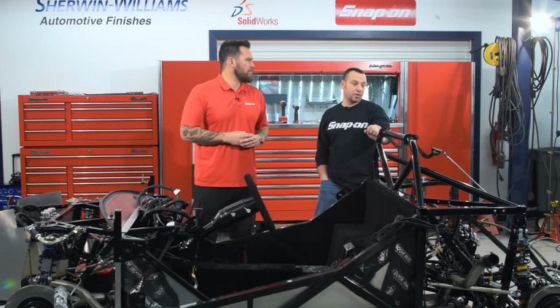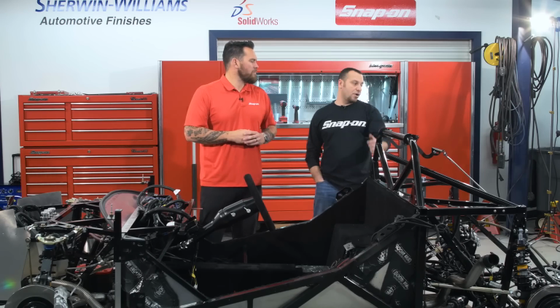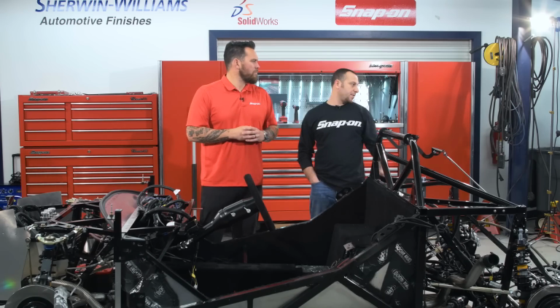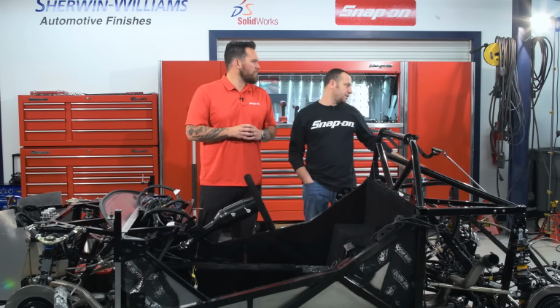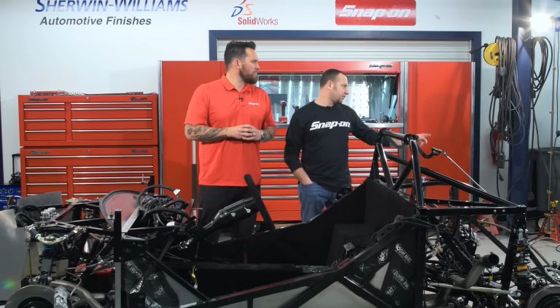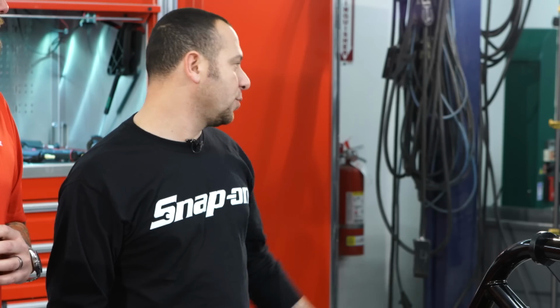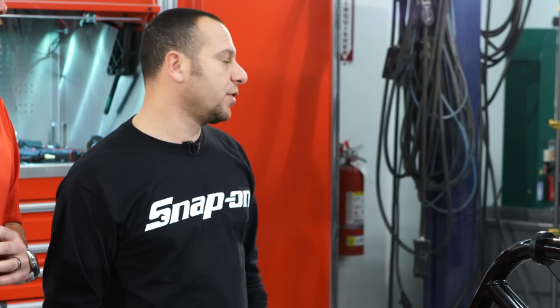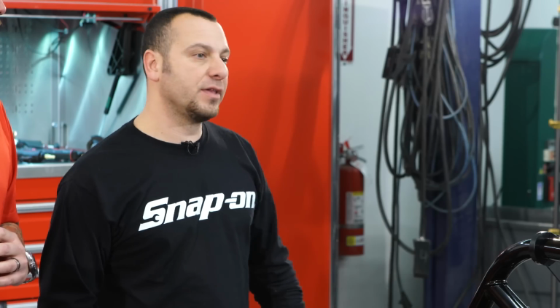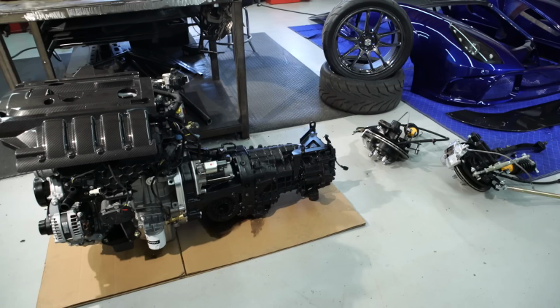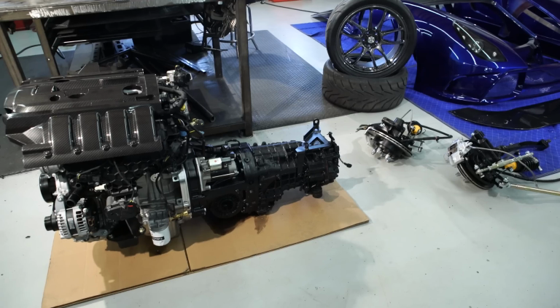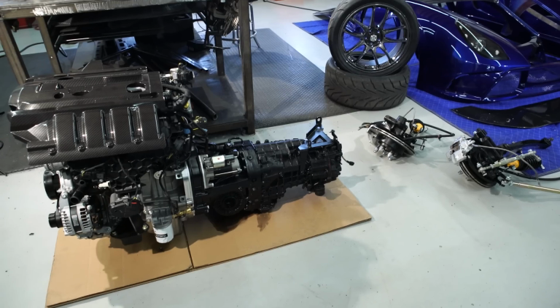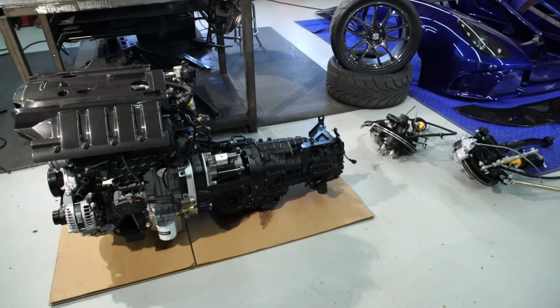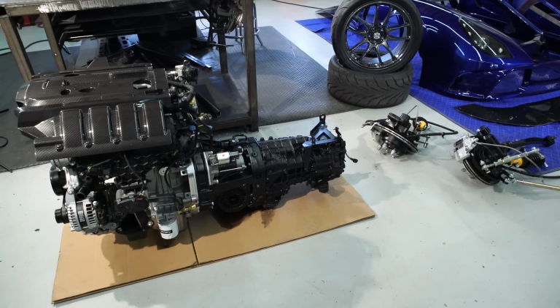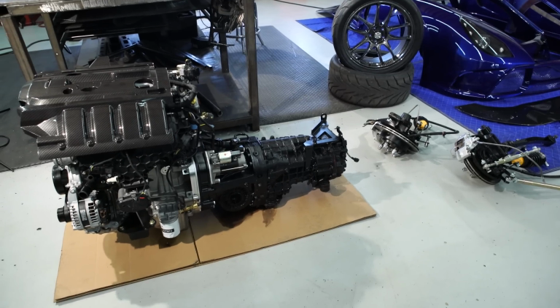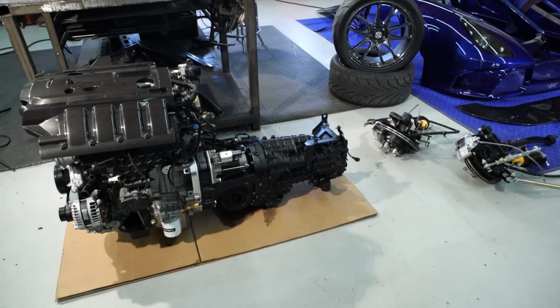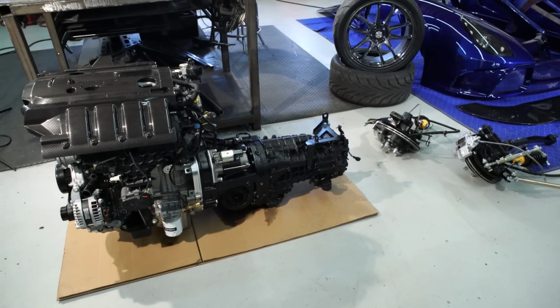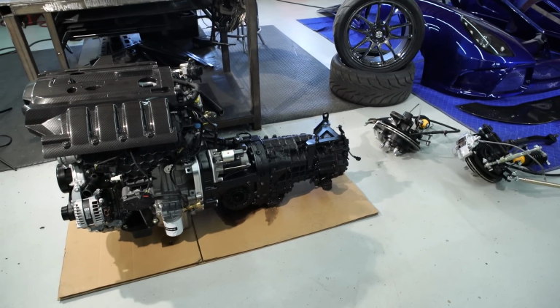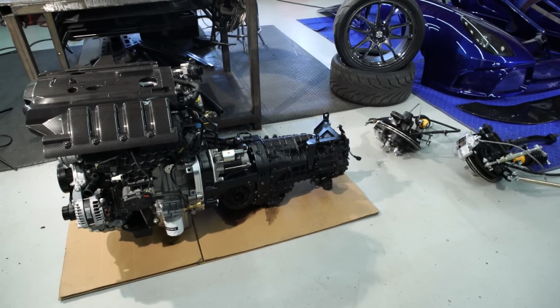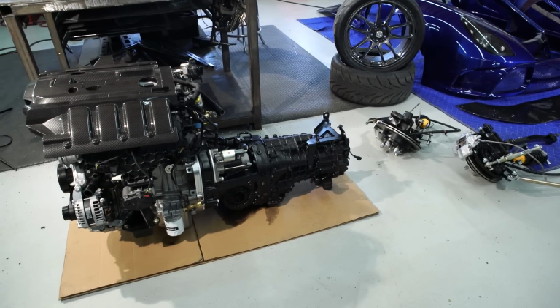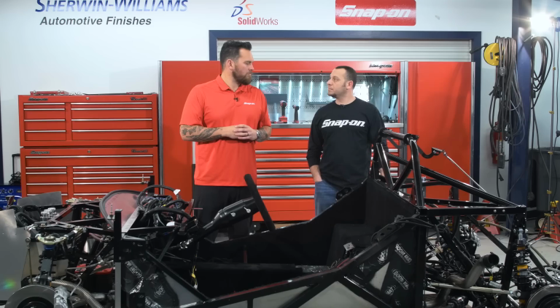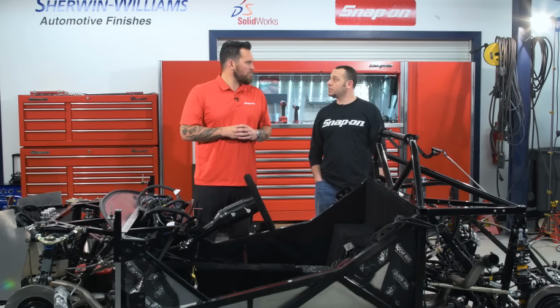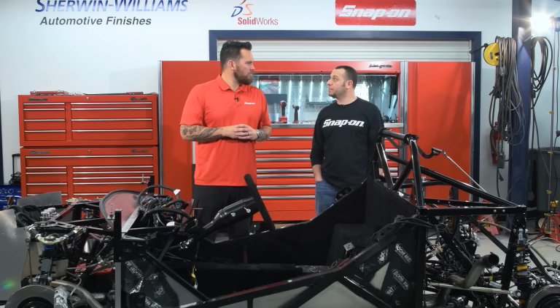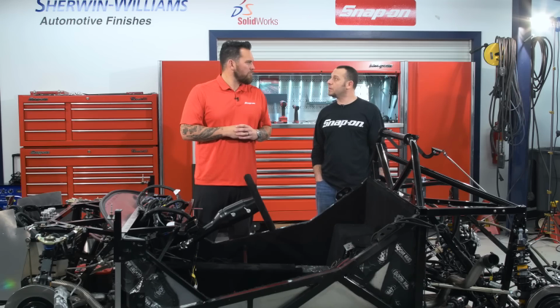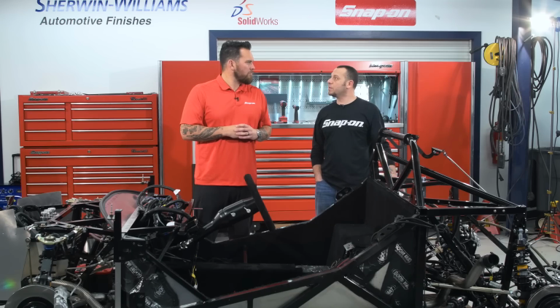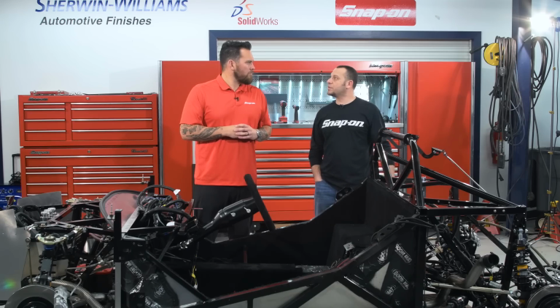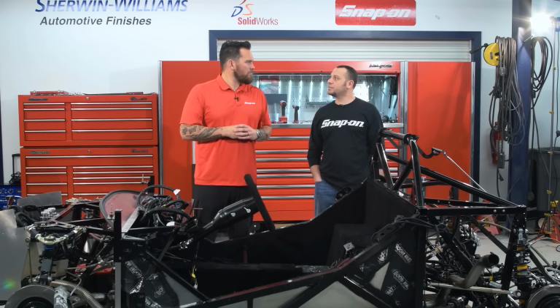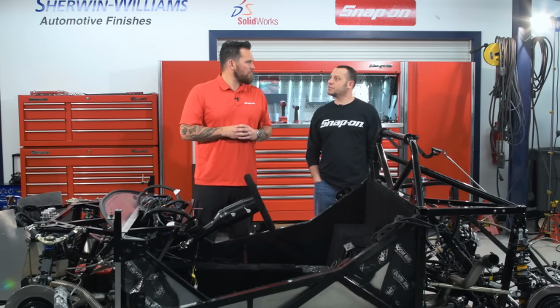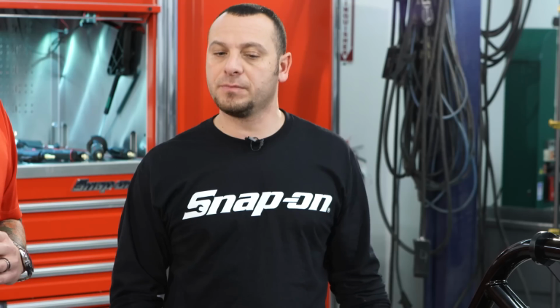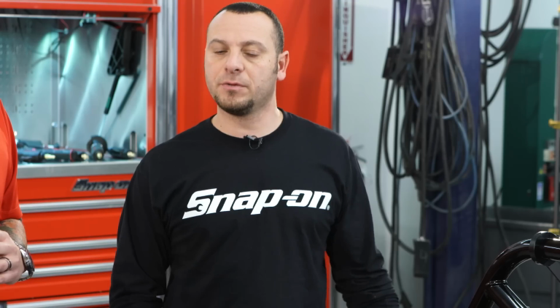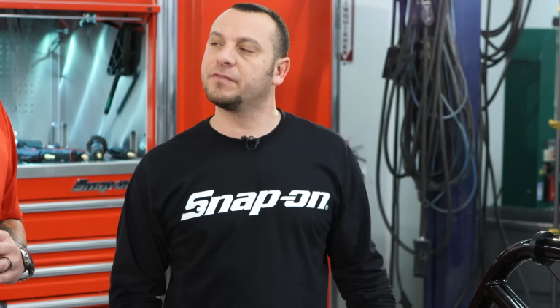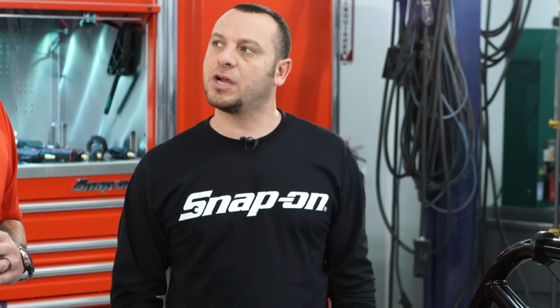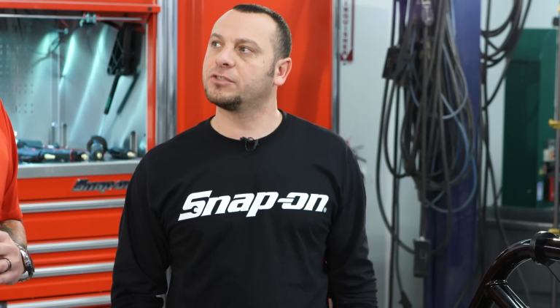We're going to drop in this 2.3 liter EcoBoost engine from Ford. It's actually the first time it's been fit in one of these chassis, so it'll be a little bit of a challenge.